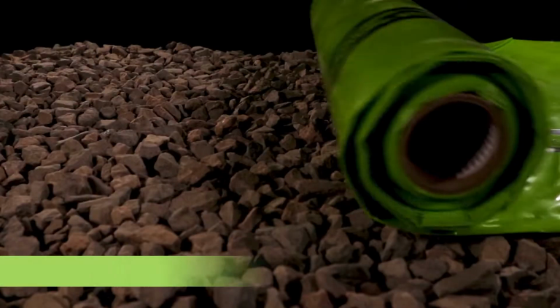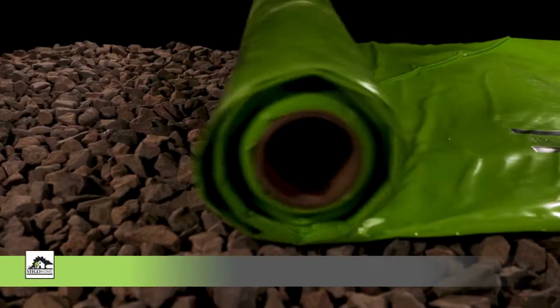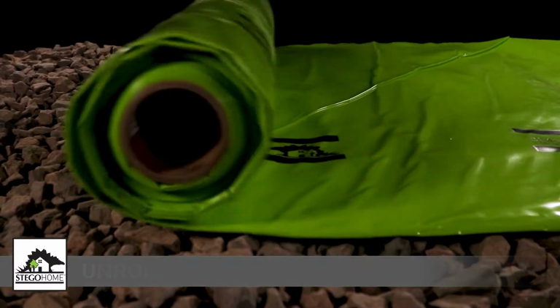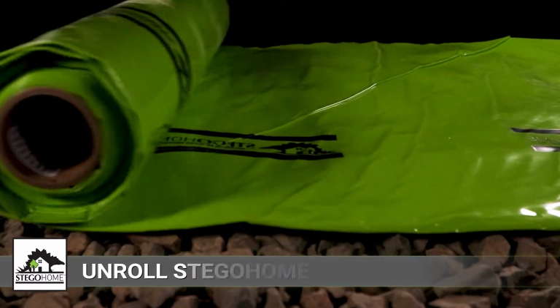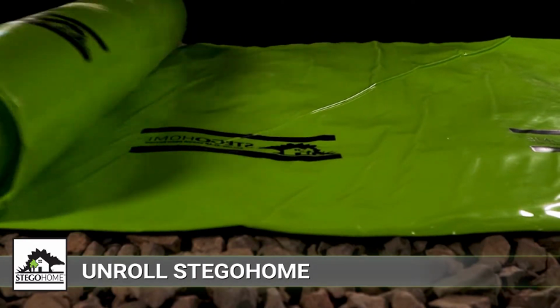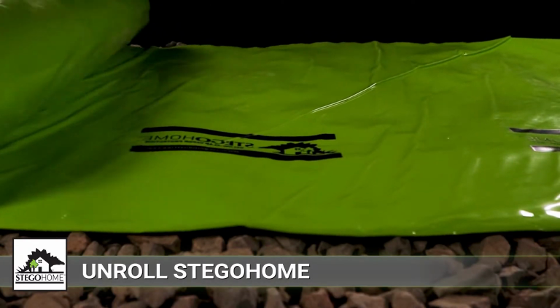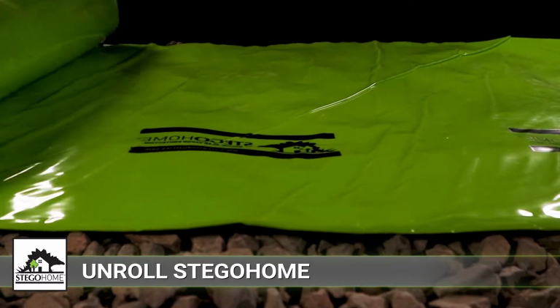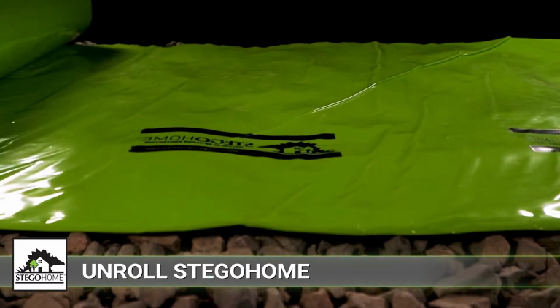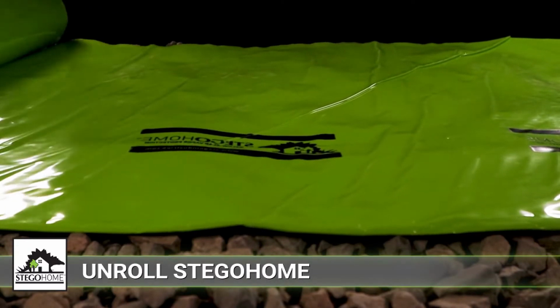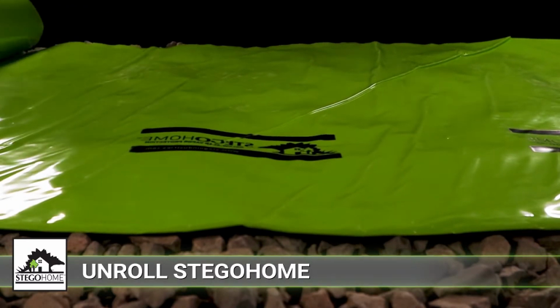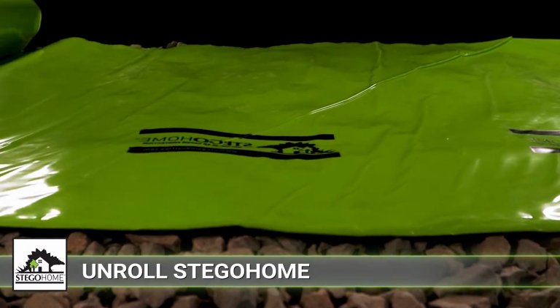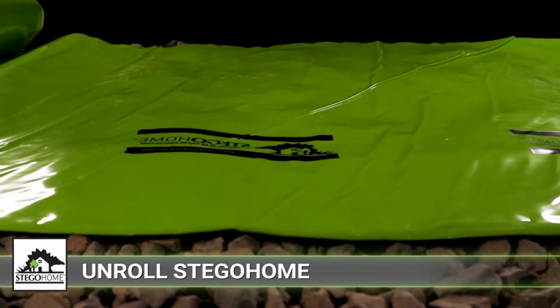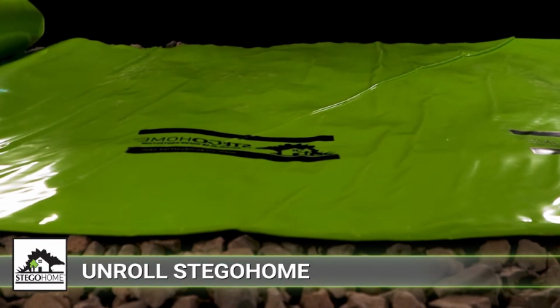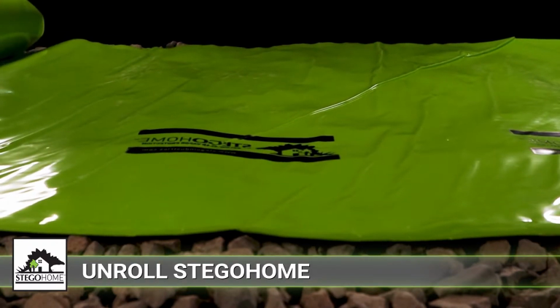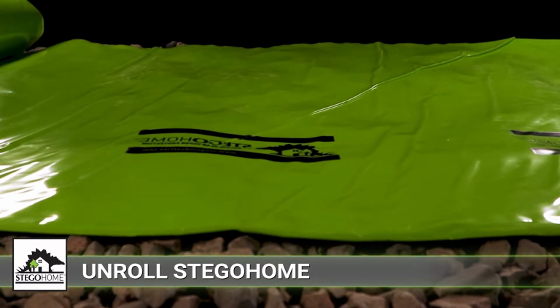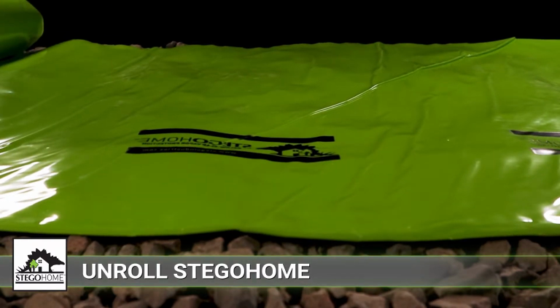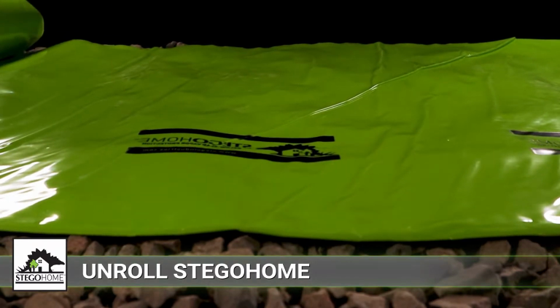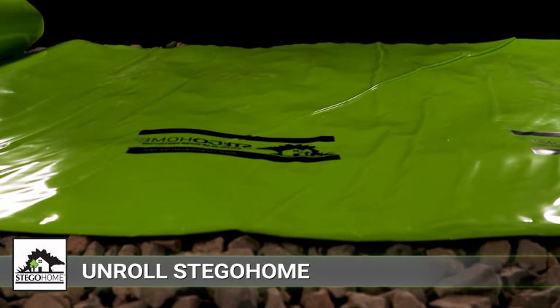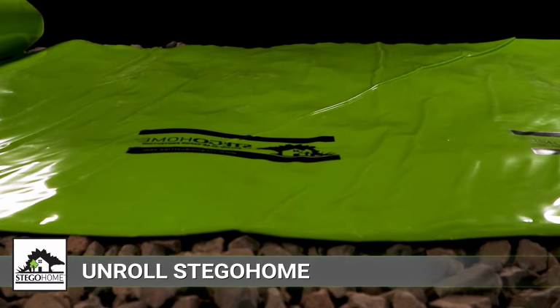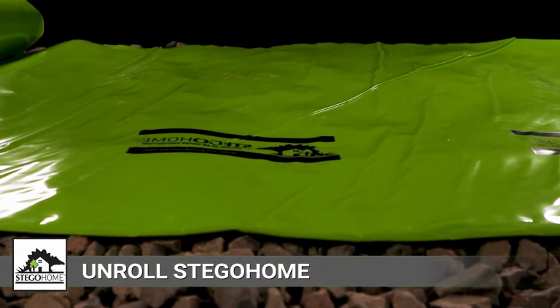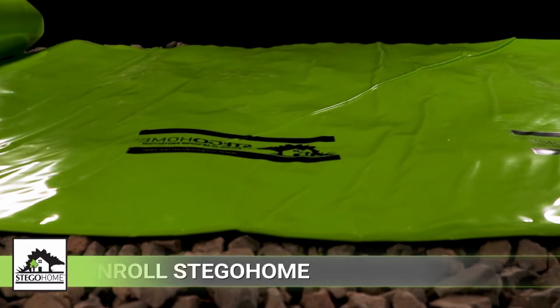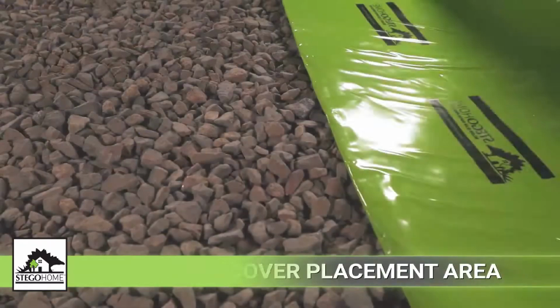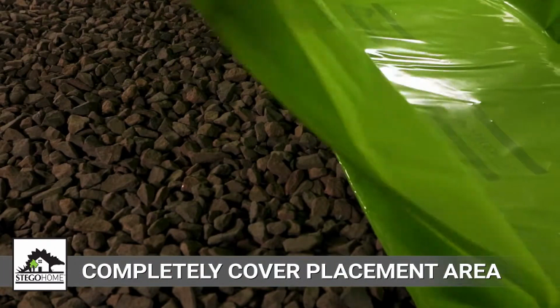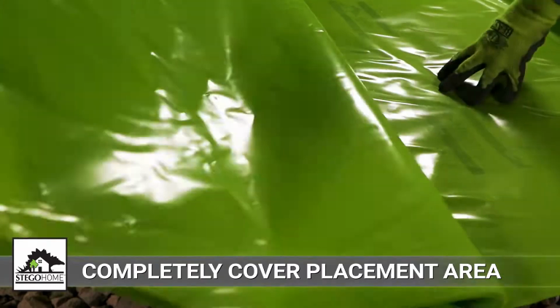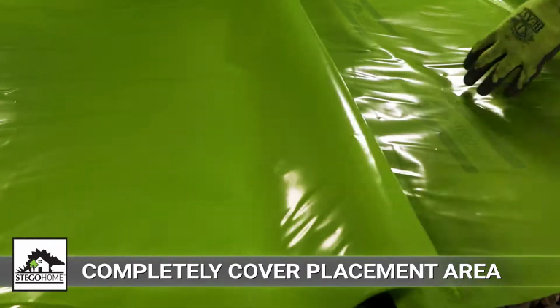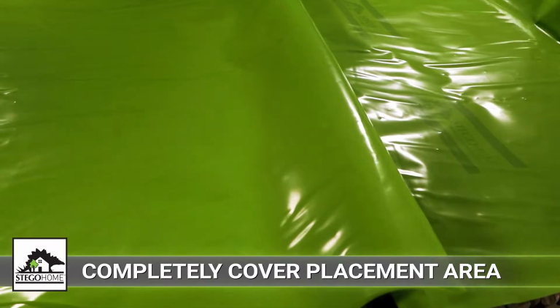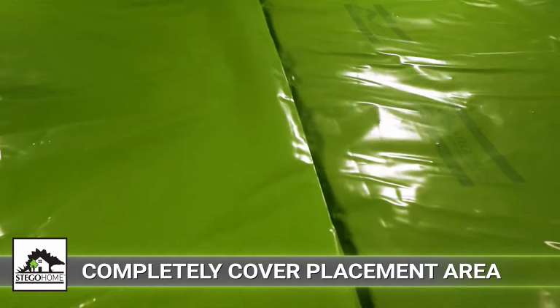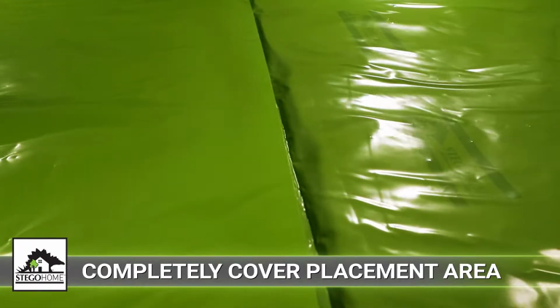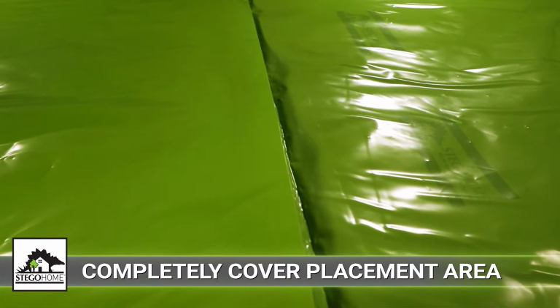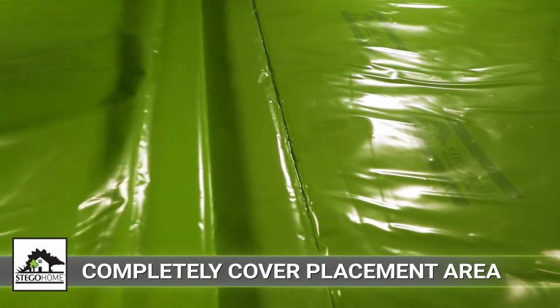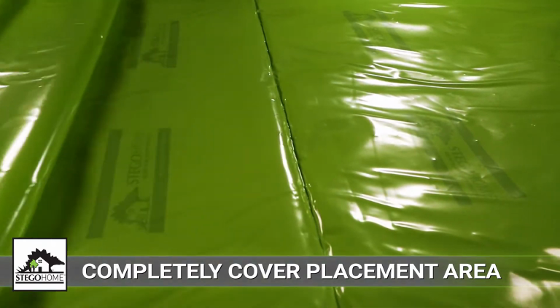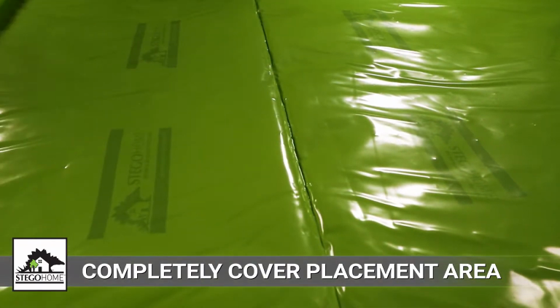To begin, unroll Stego Home over the area where the slab is to be placed. It should completely cover the placement area.